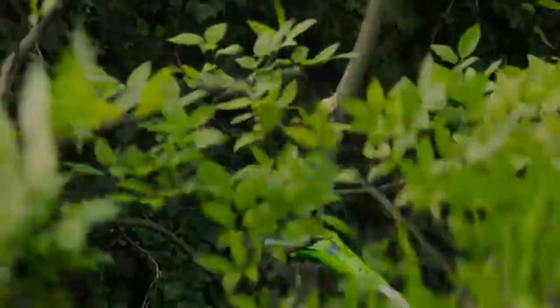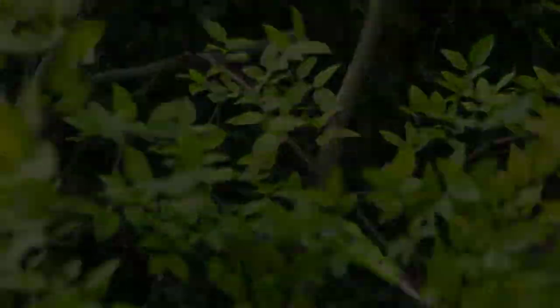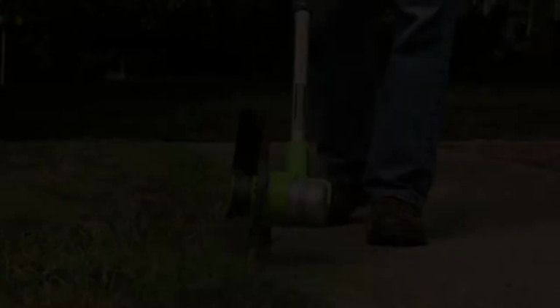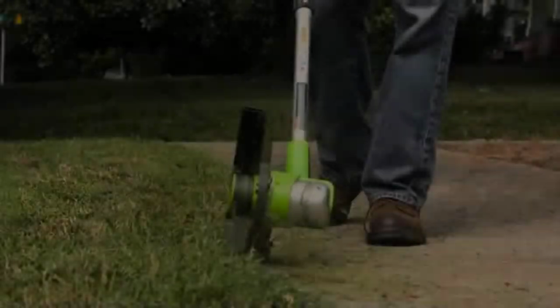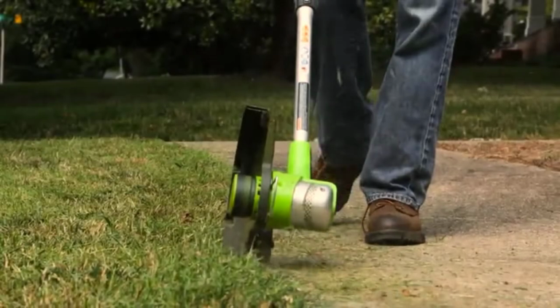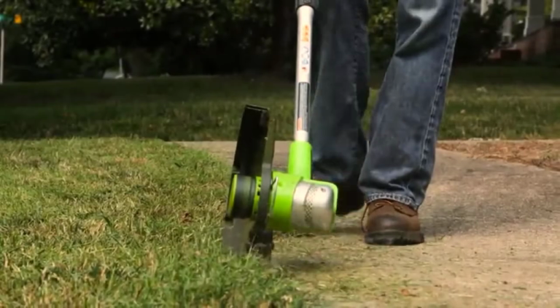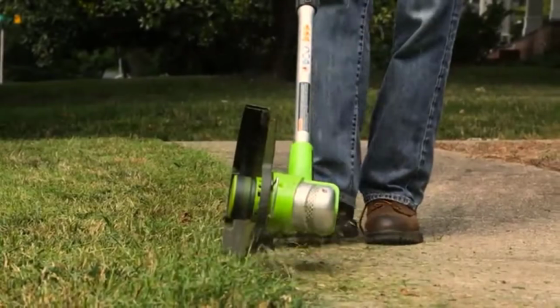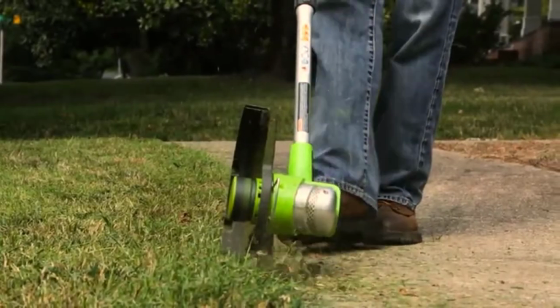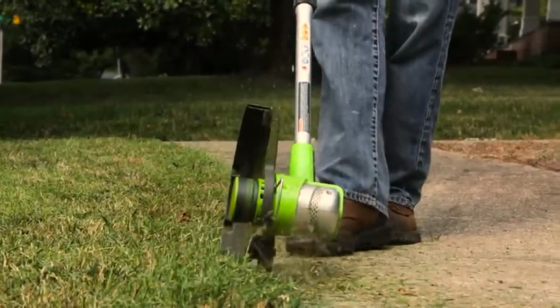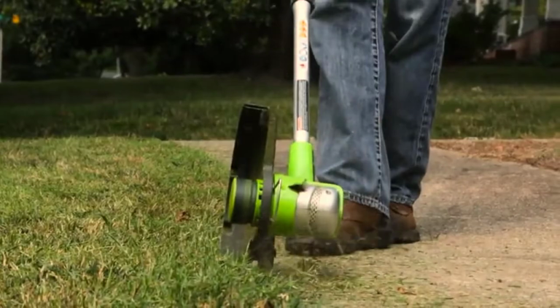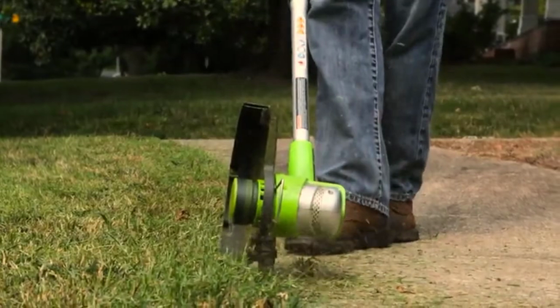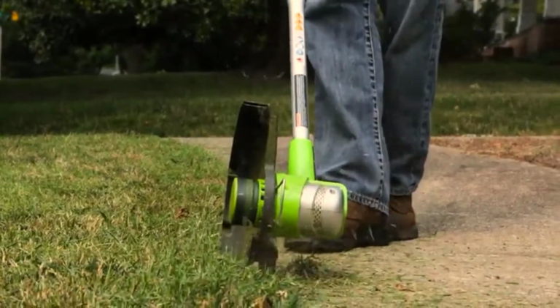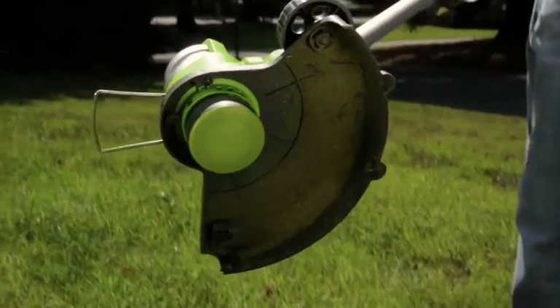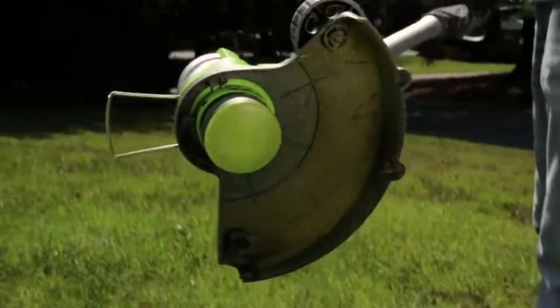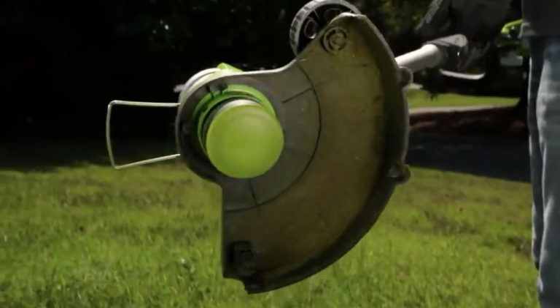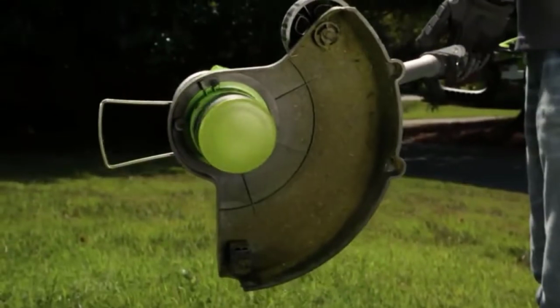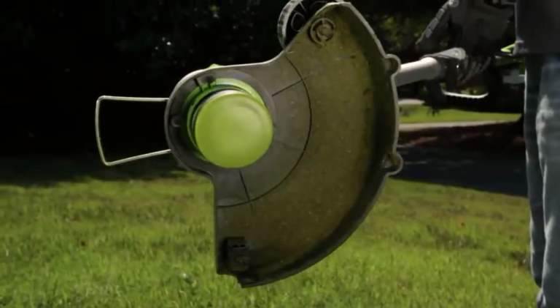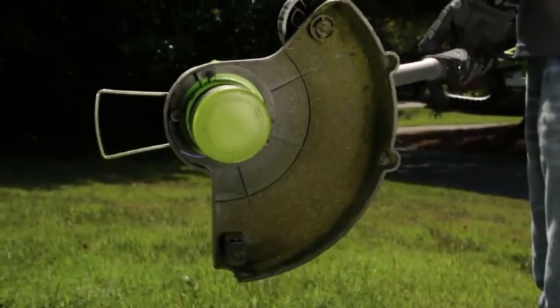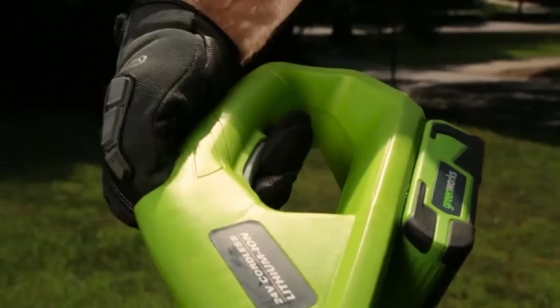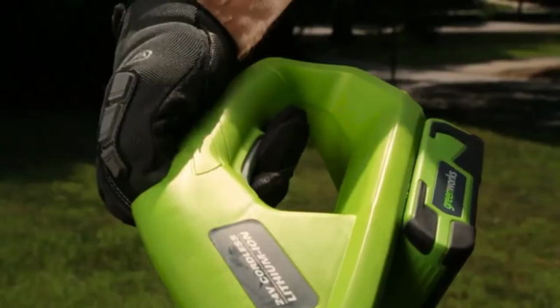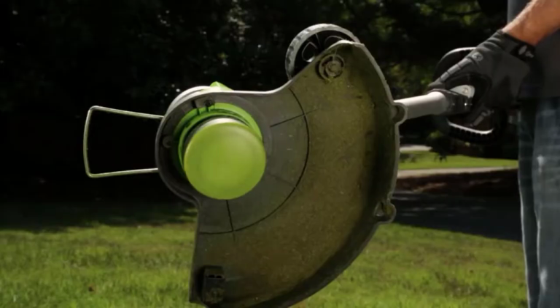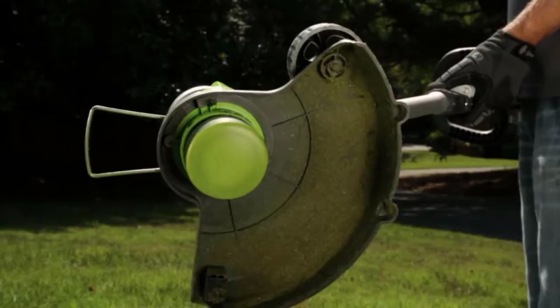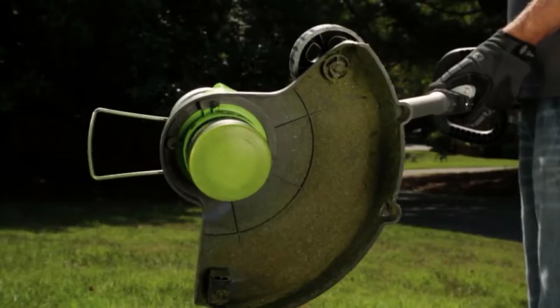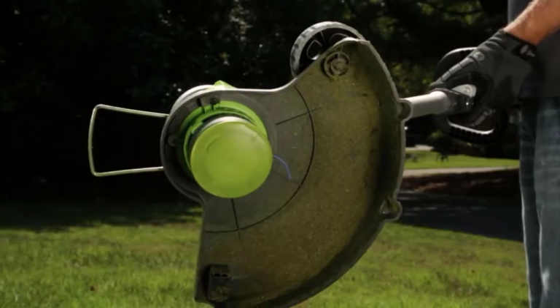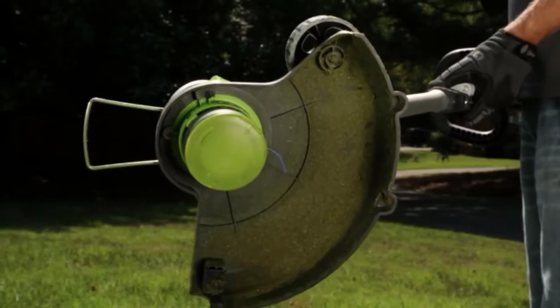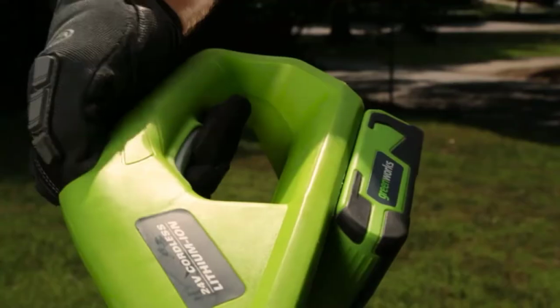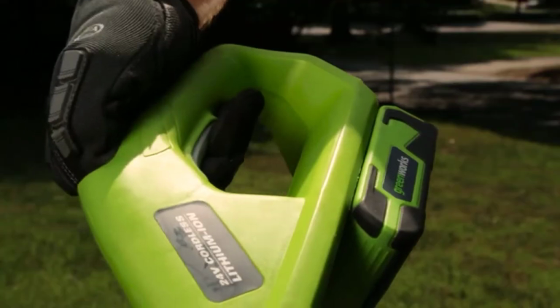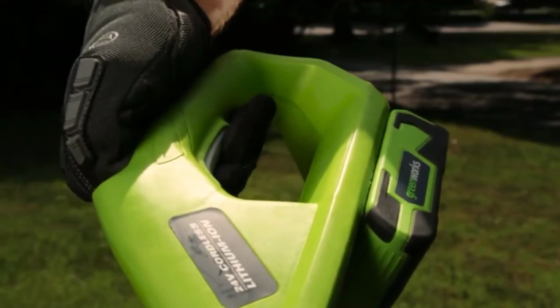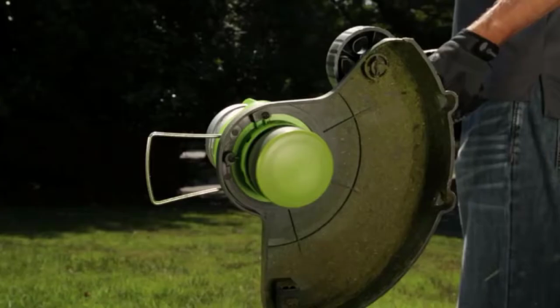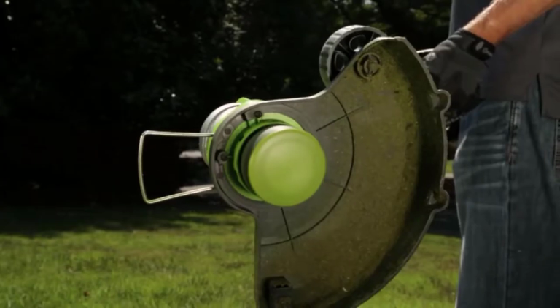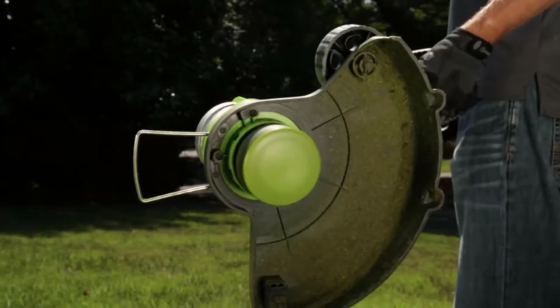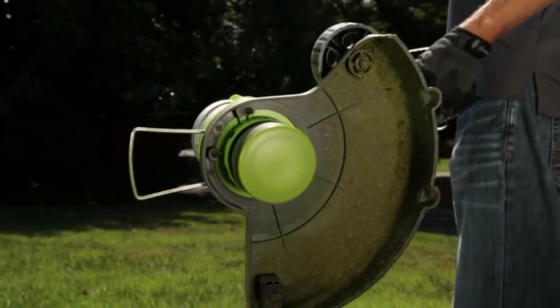Even with that flaw, the Greenworks is a solid, affordable option with other convenient features that make it worth the money.